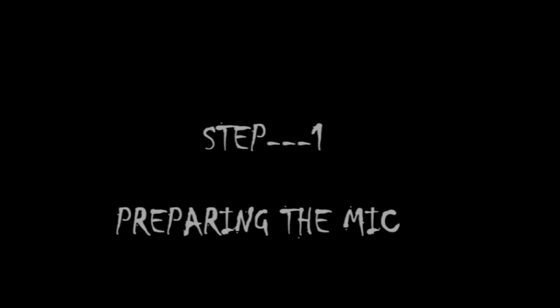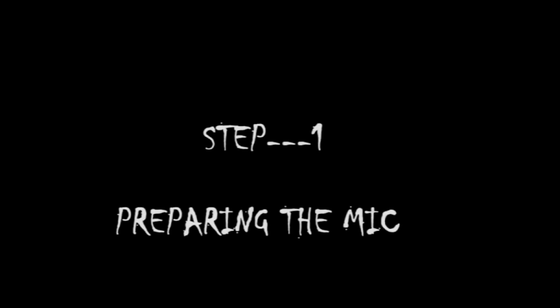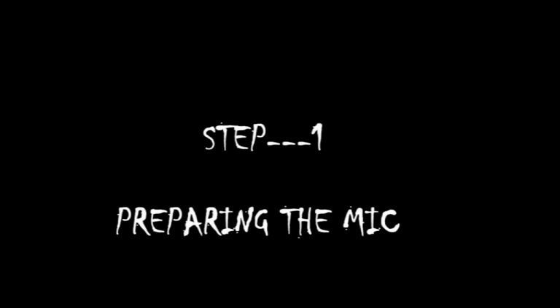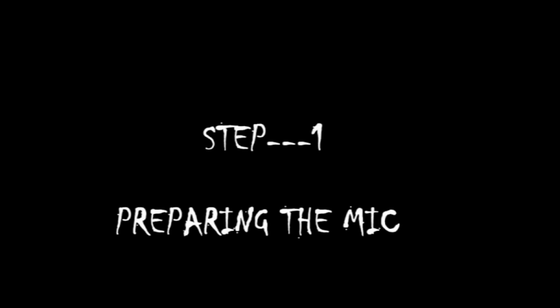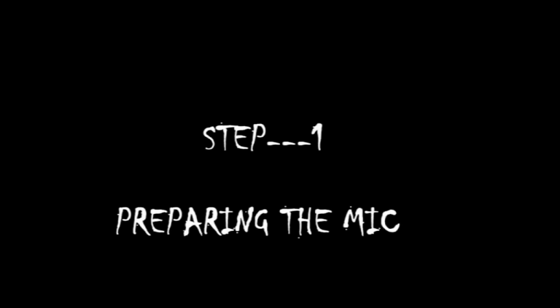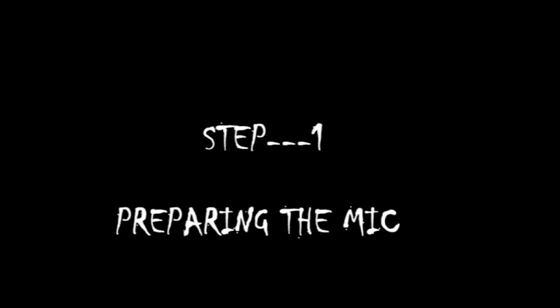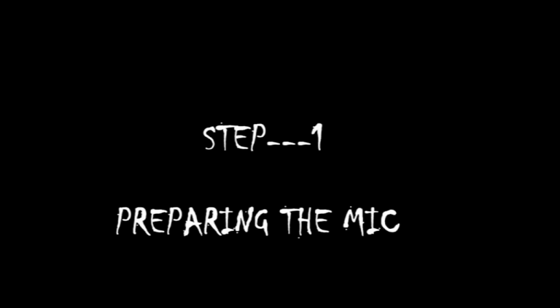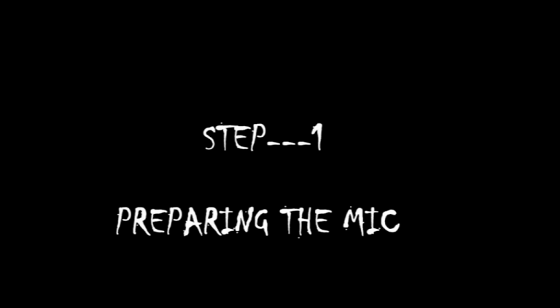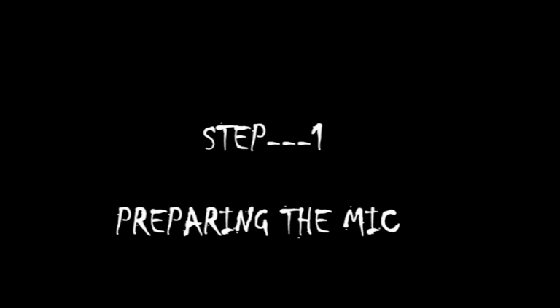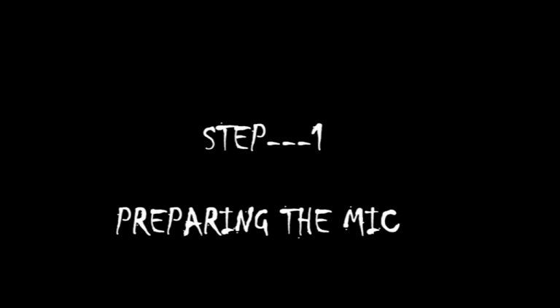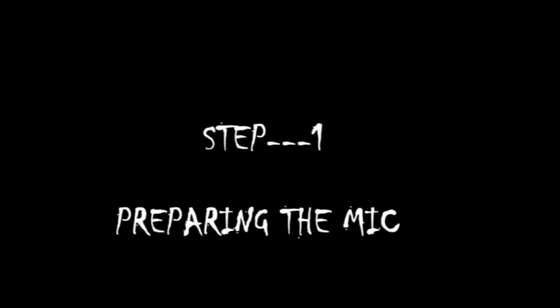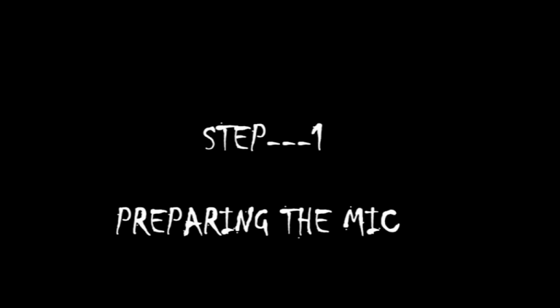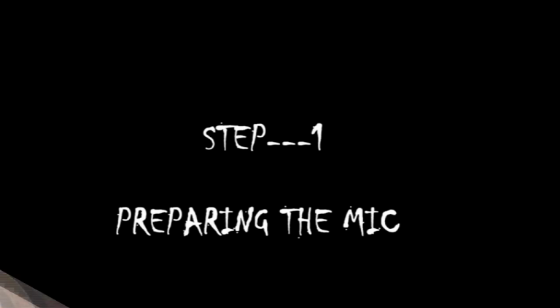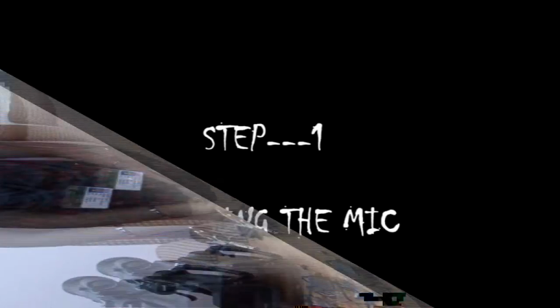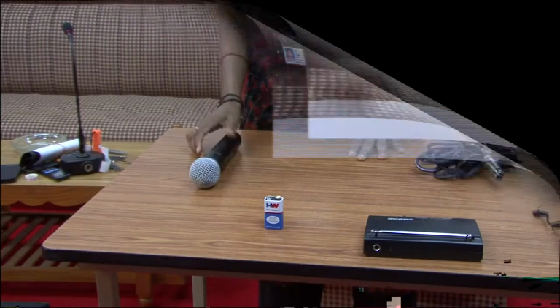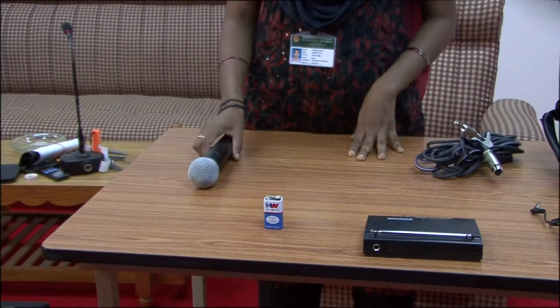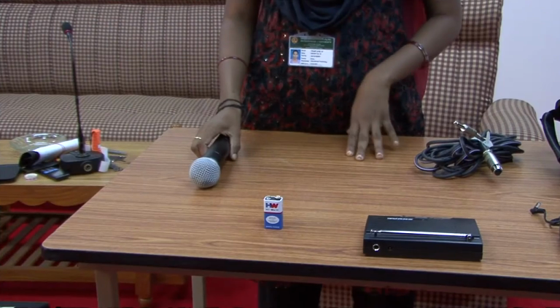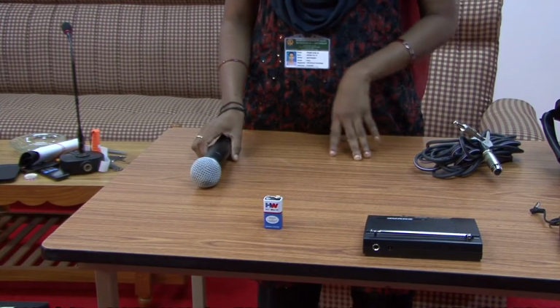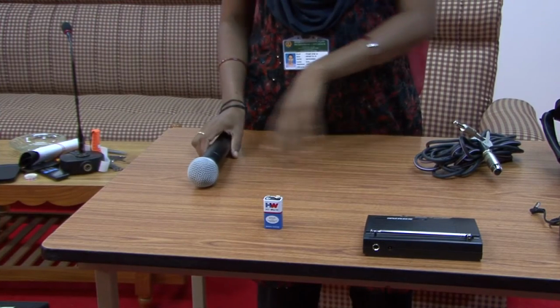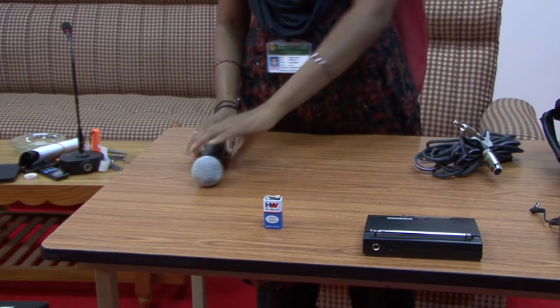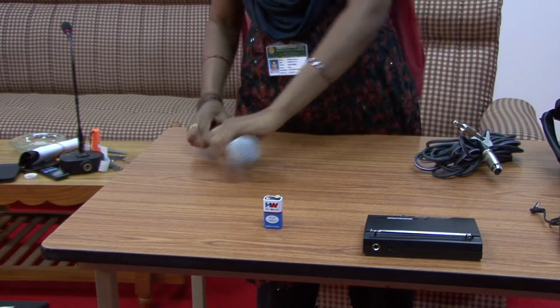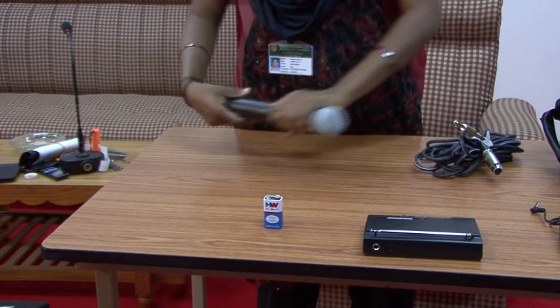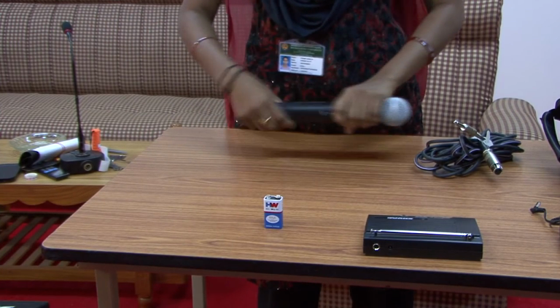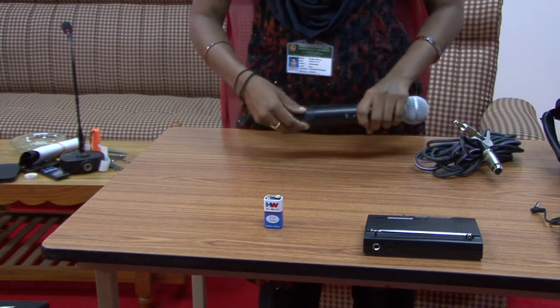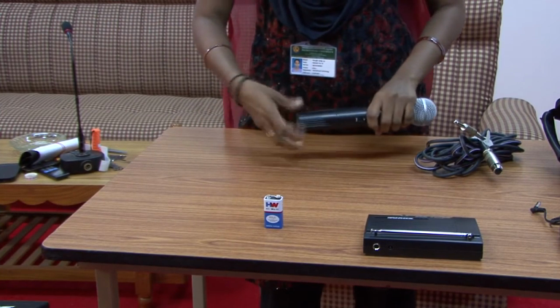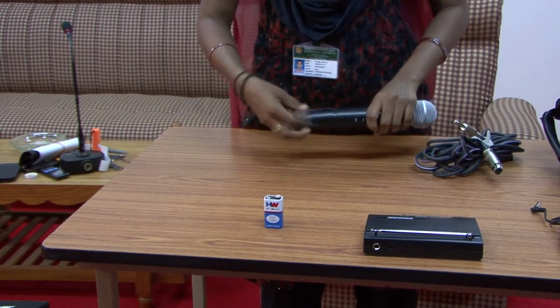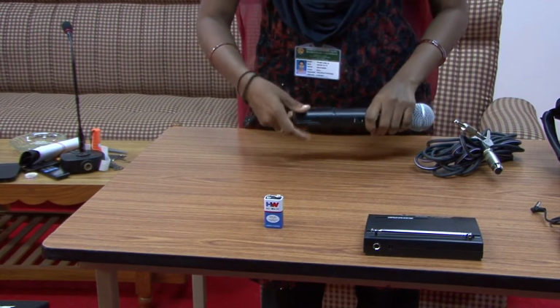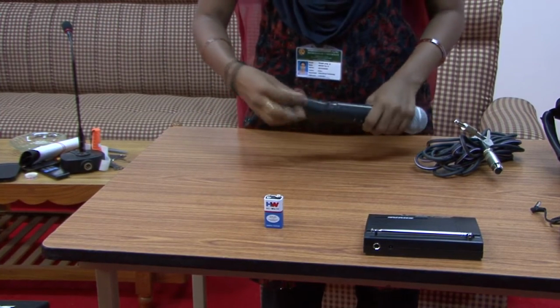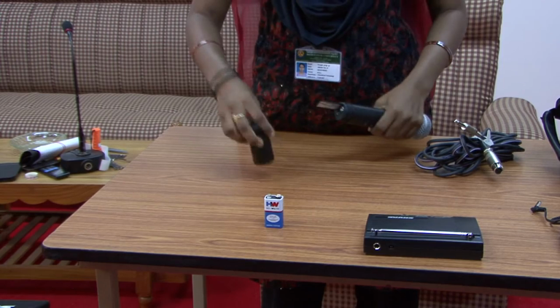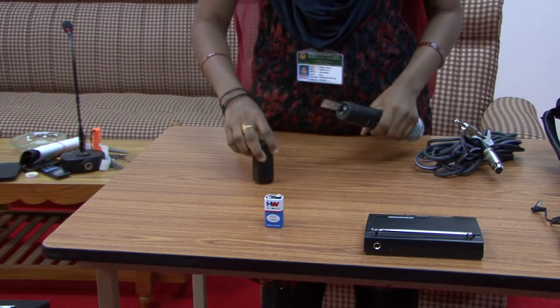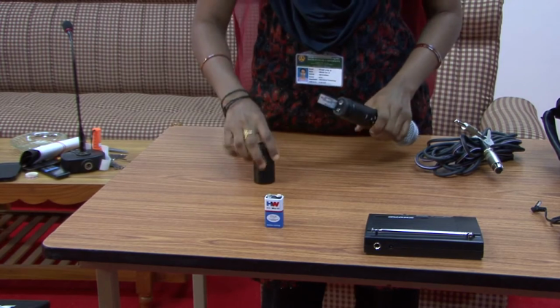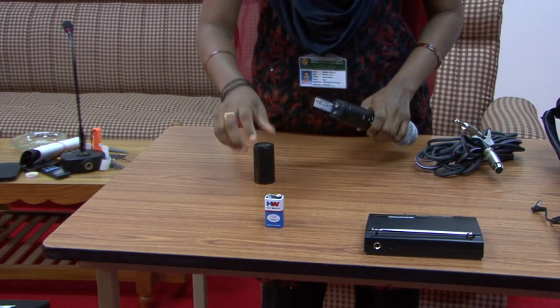Step 1: Preparing the mic. Insert a 9V battery into the mic.